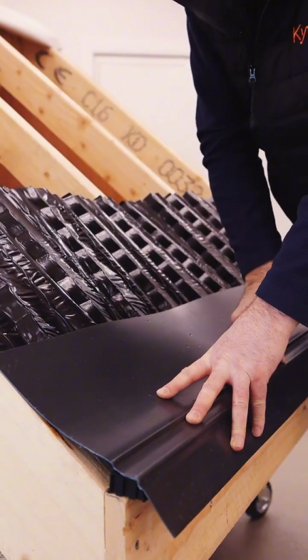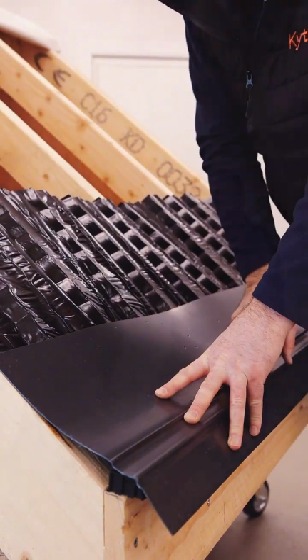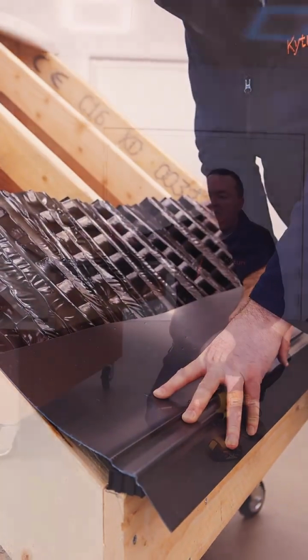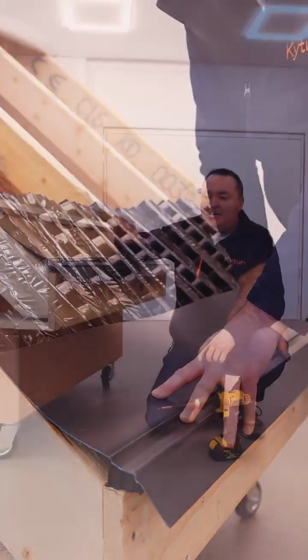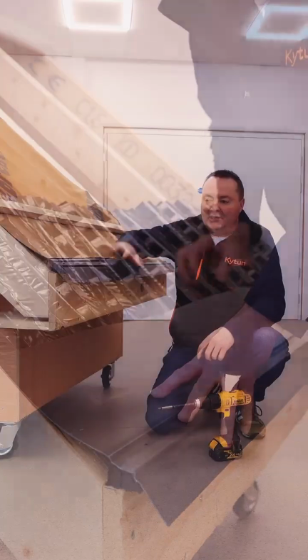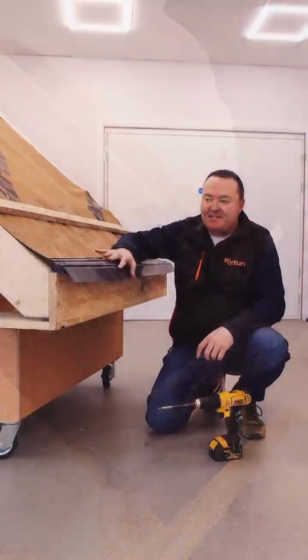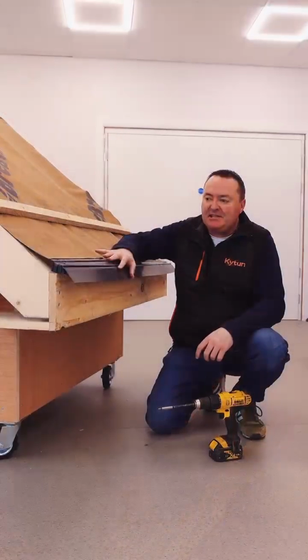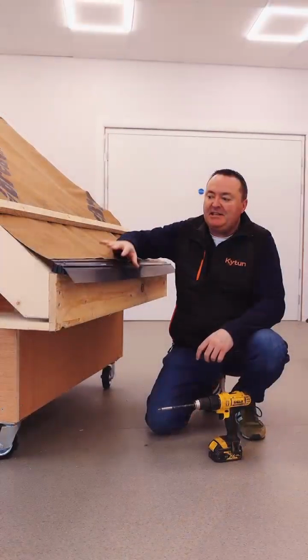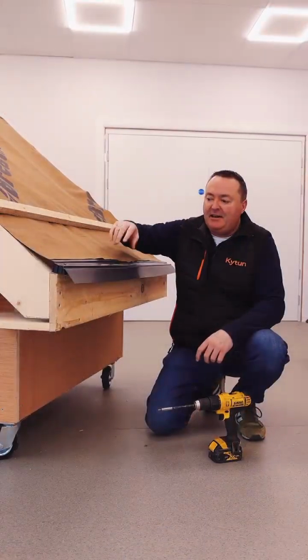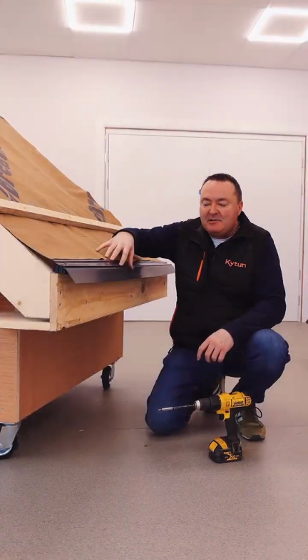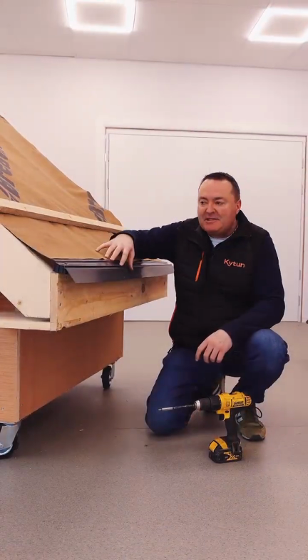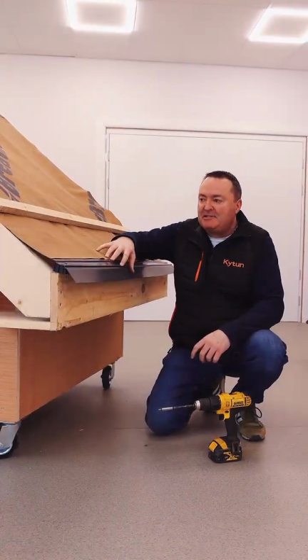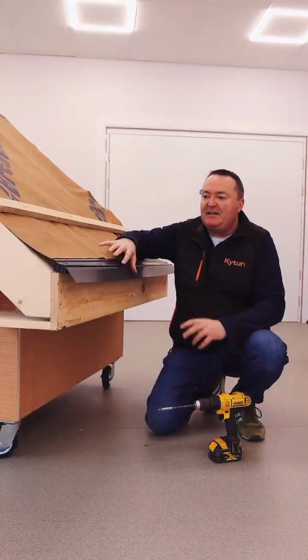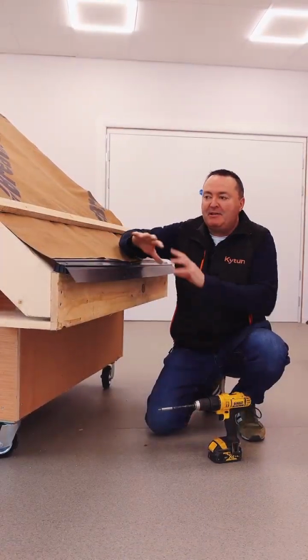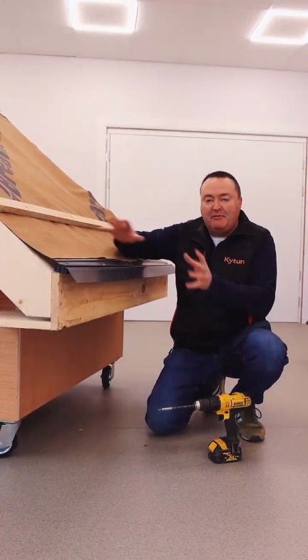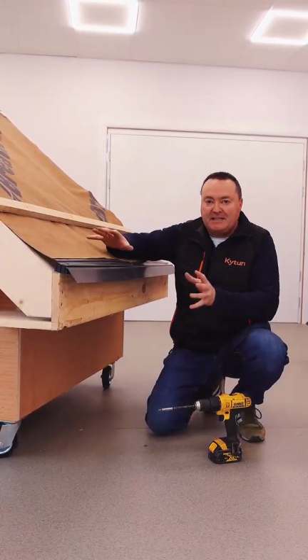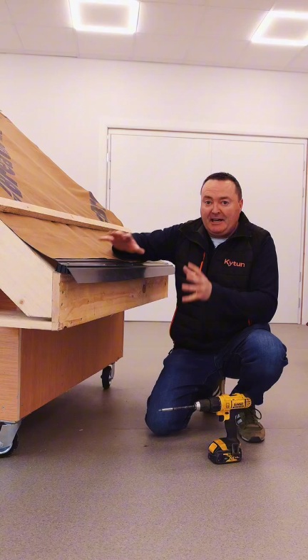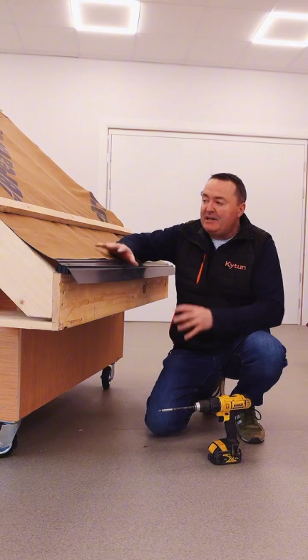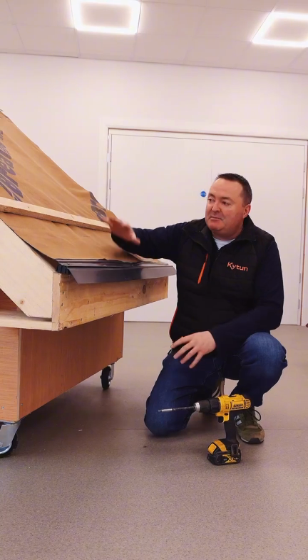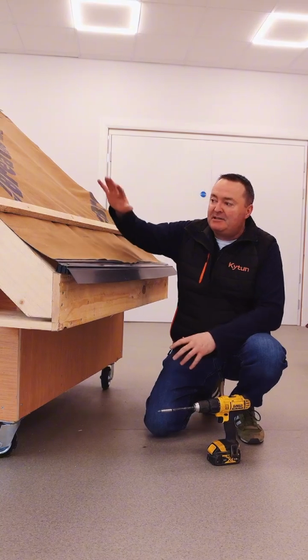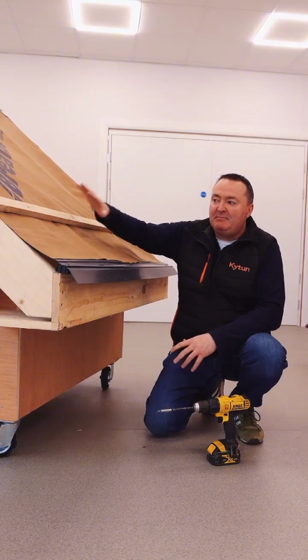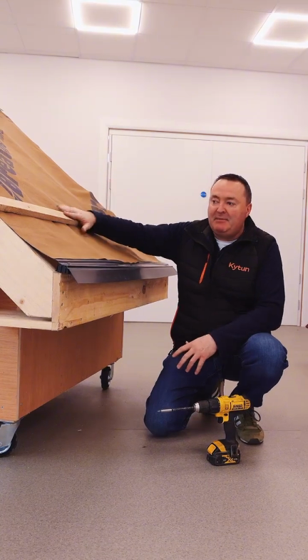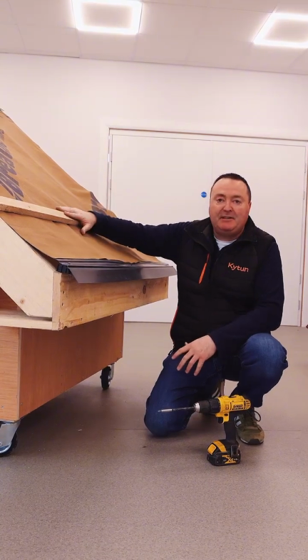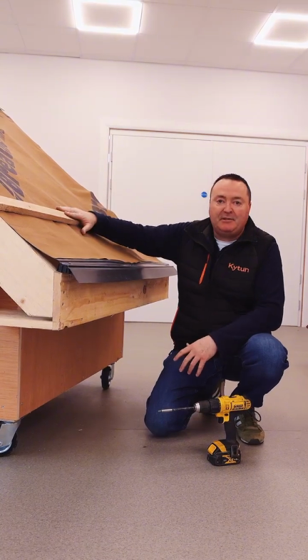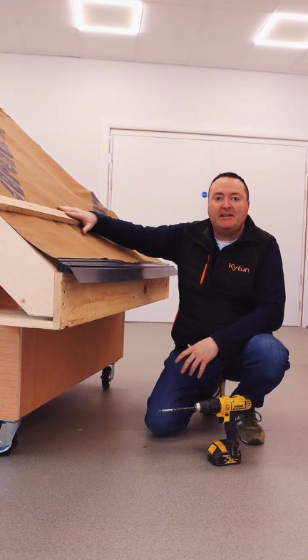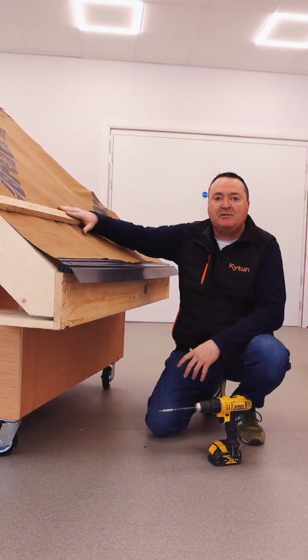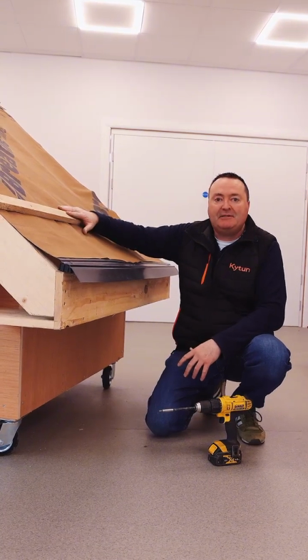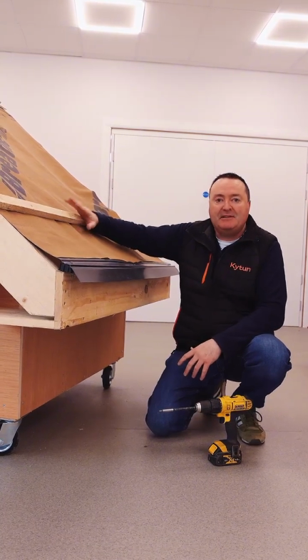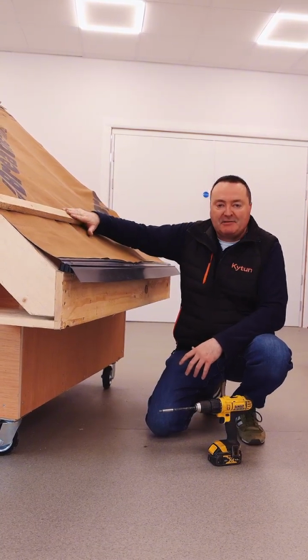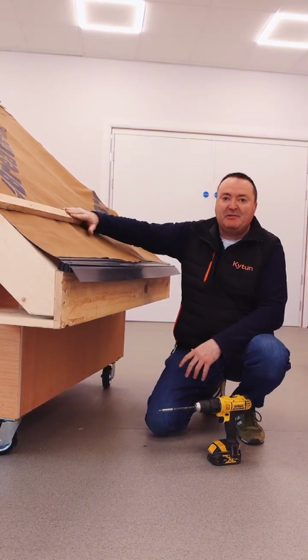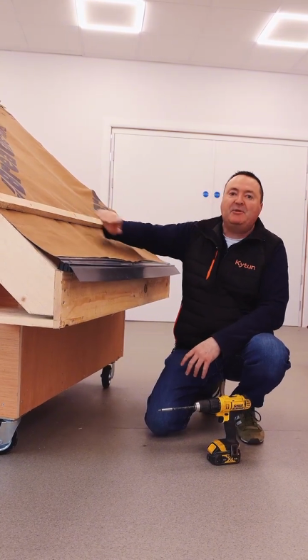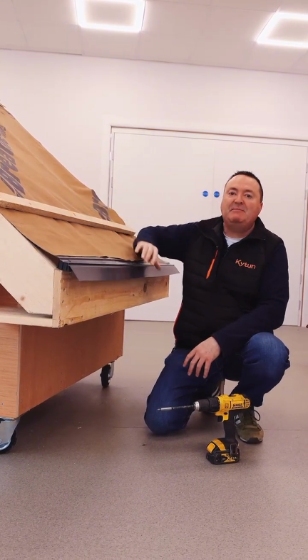So having got our eaves ventilation in and our eaves protector in, the roof is now ready to be simply battened for your slates or tiles. Thanks very much for watching.